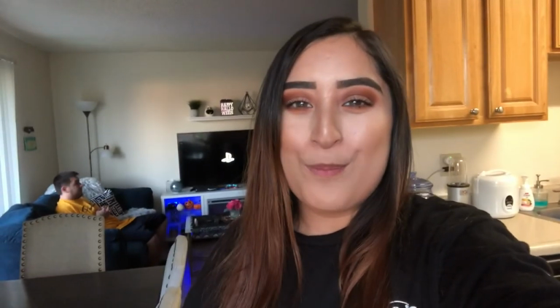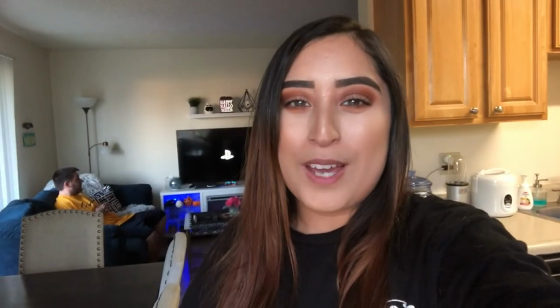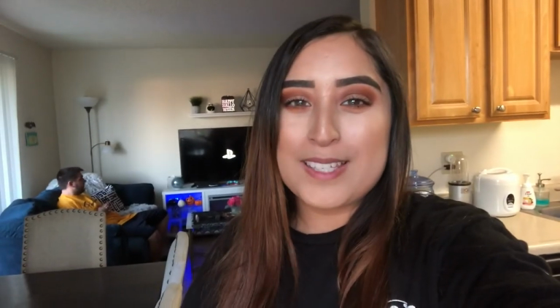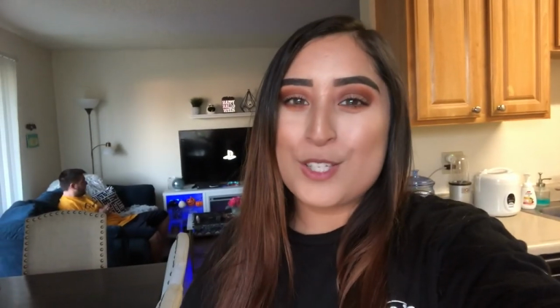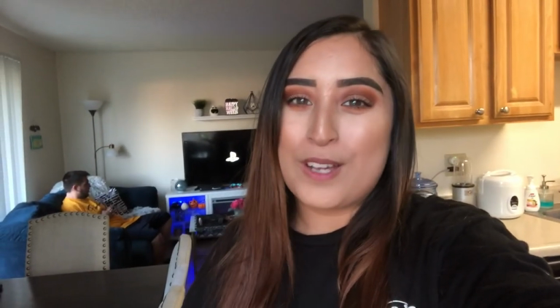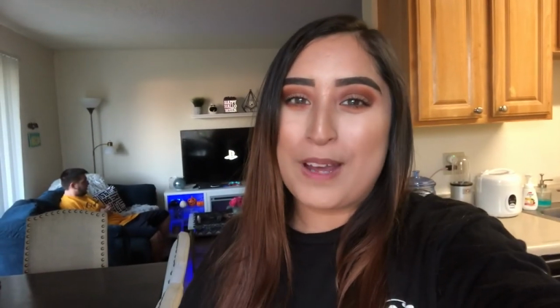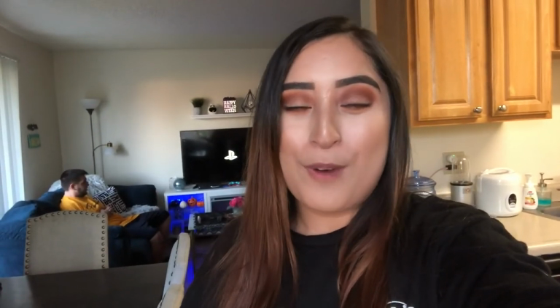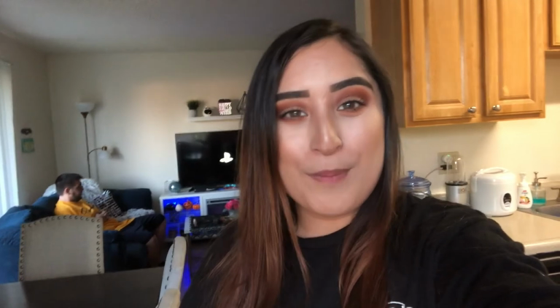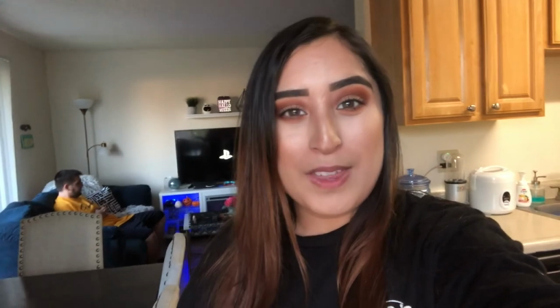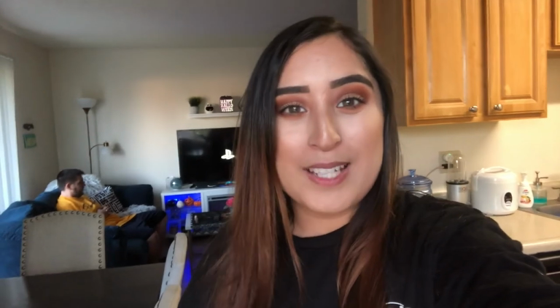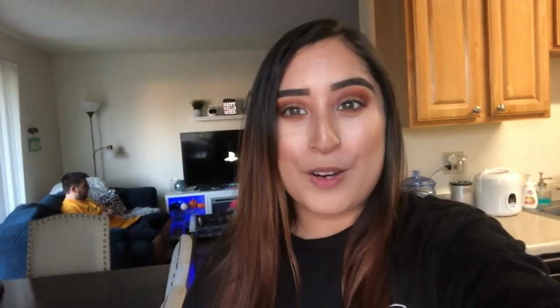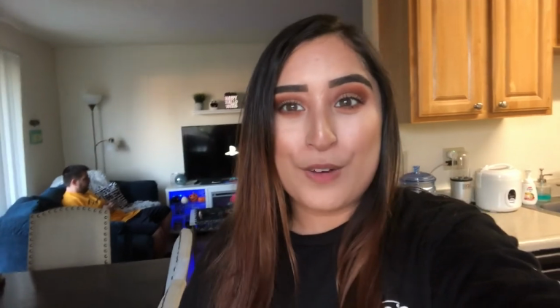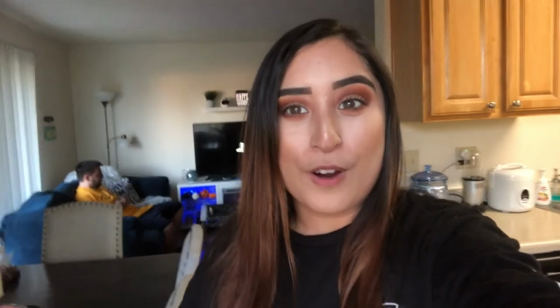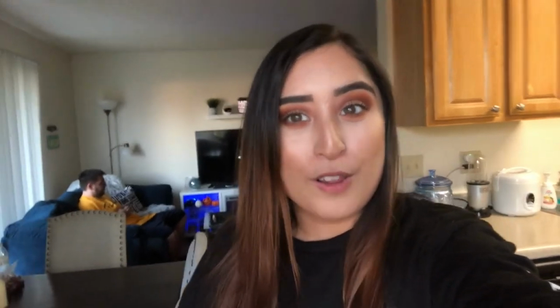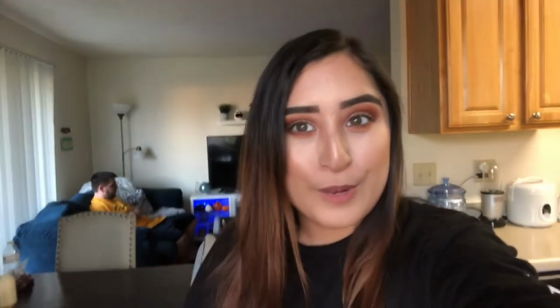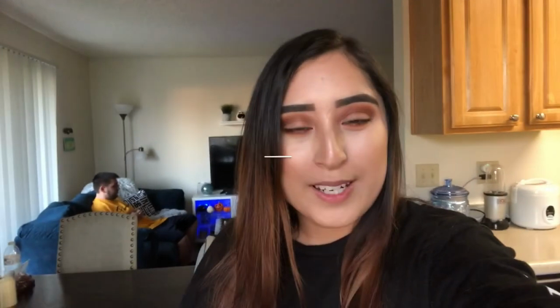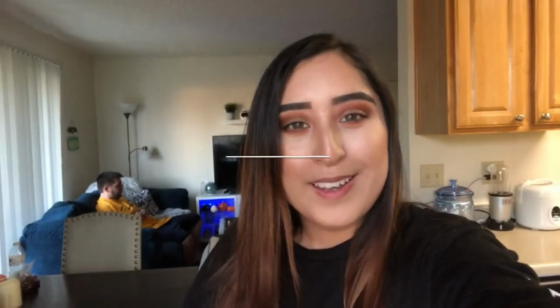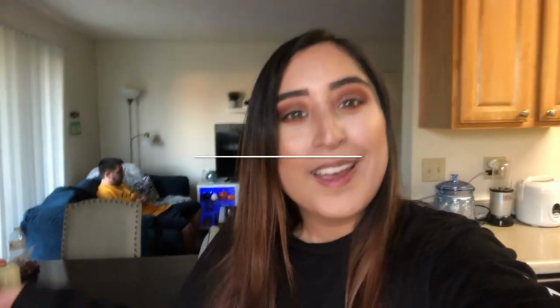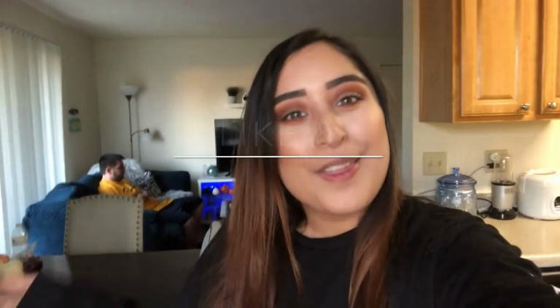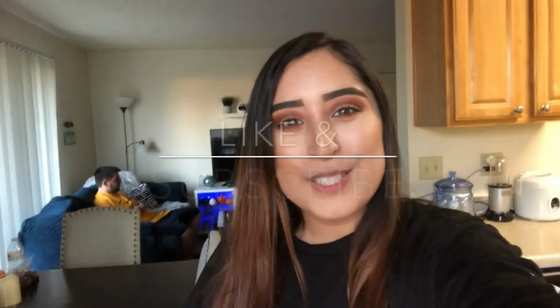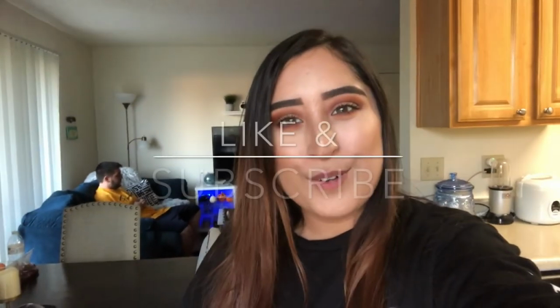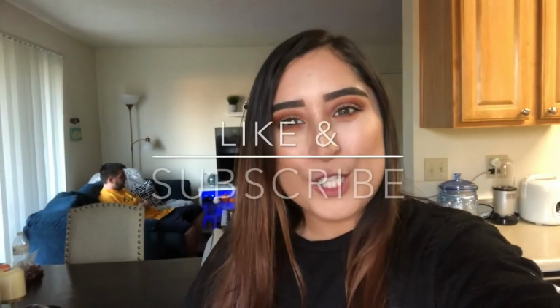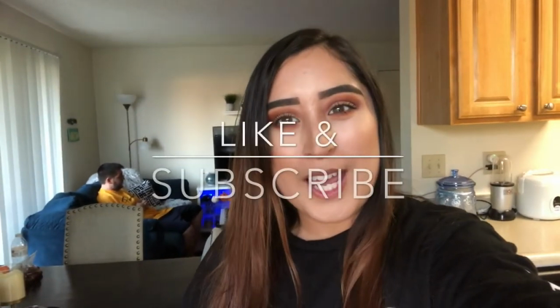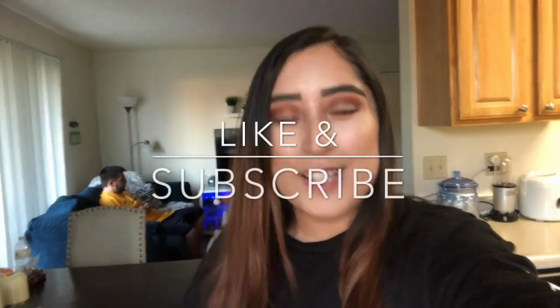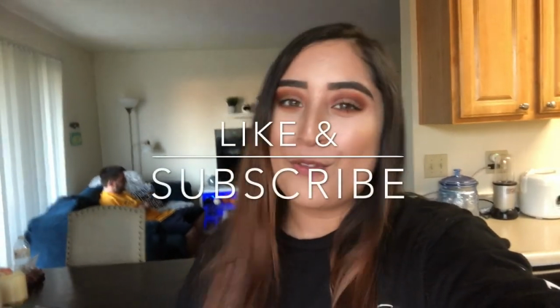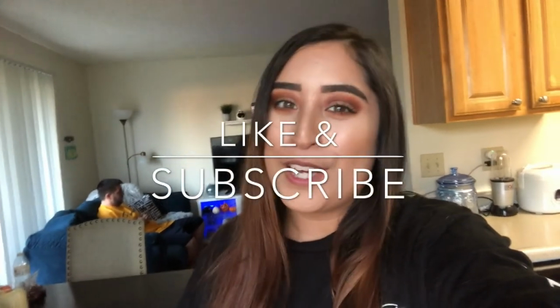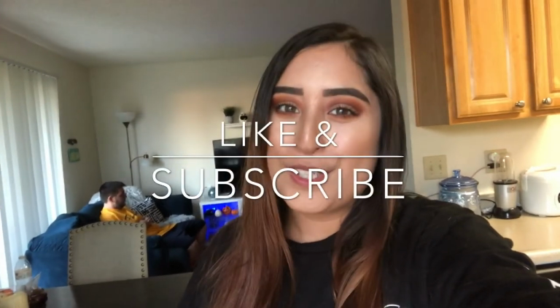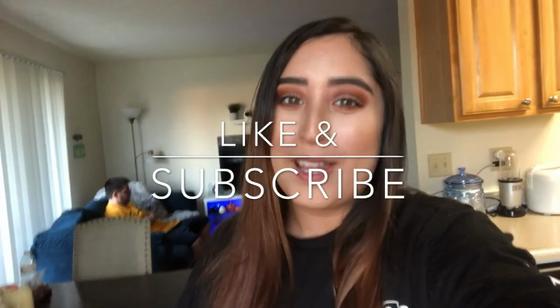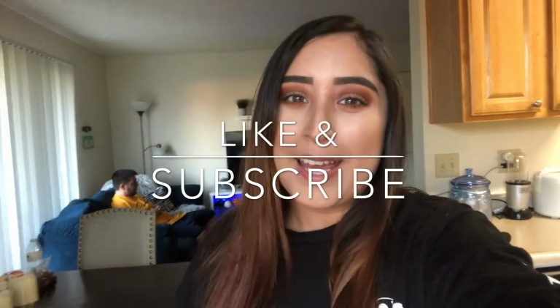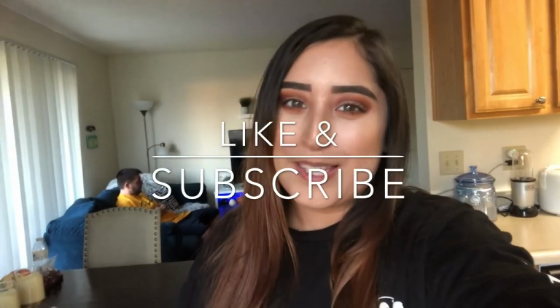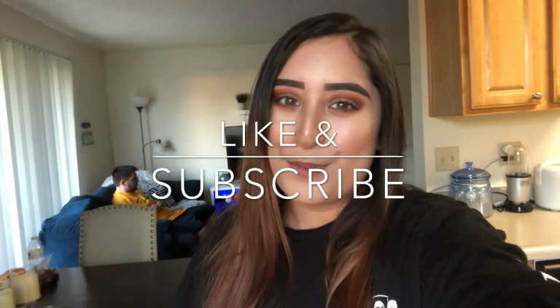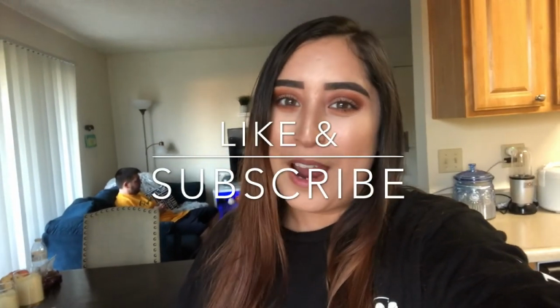I hope you guys enjoyed my apartment that I decorated for Halloween. Thanks for watching, and don't forget to like and subscribe.